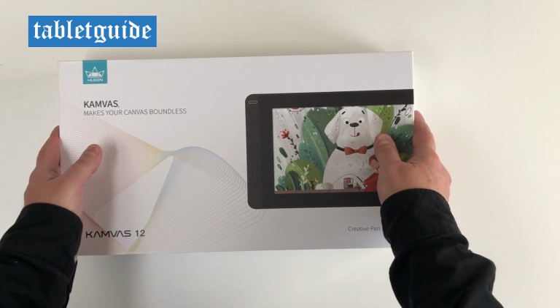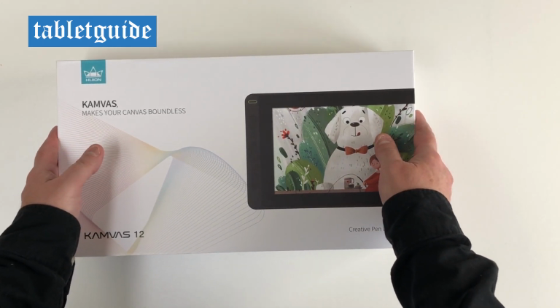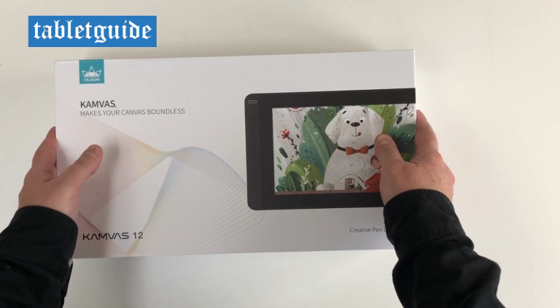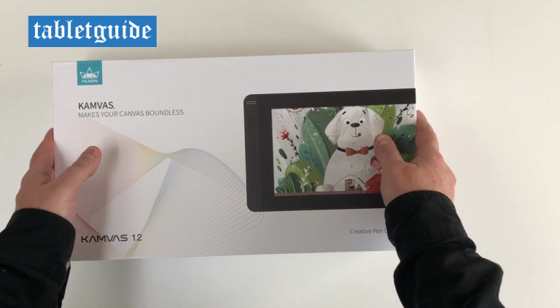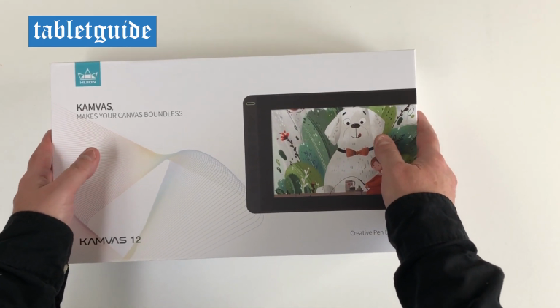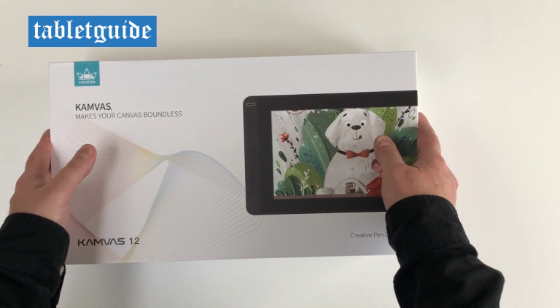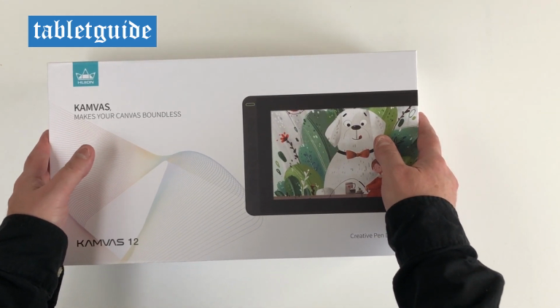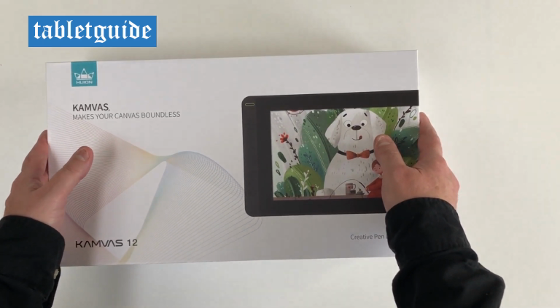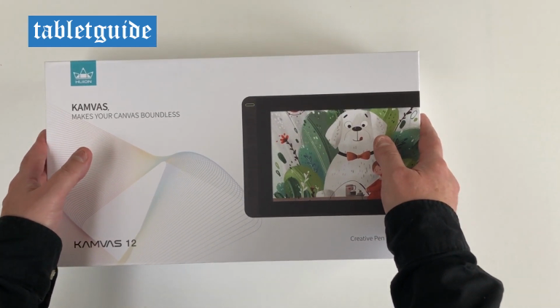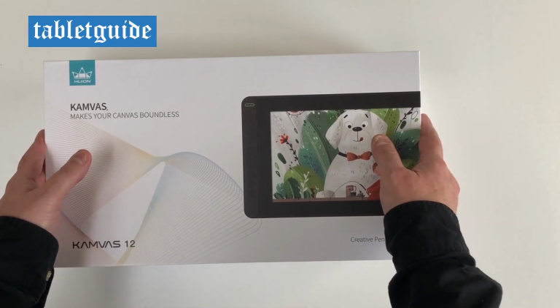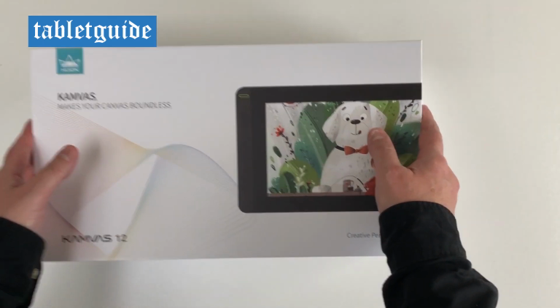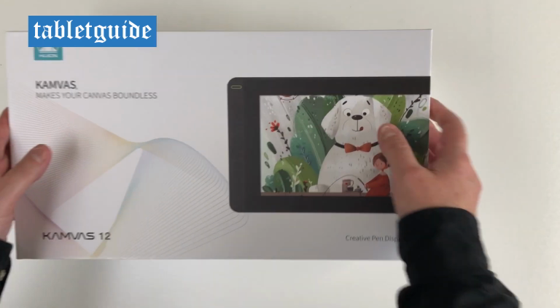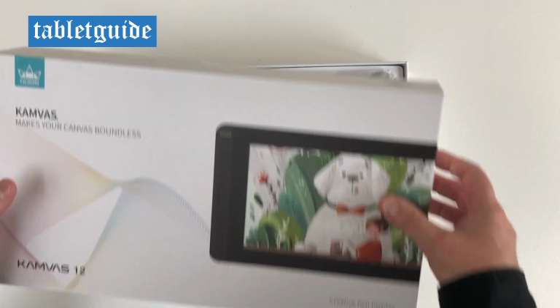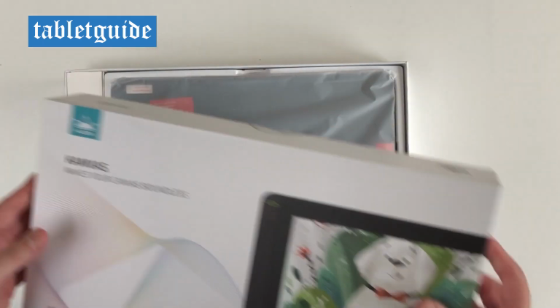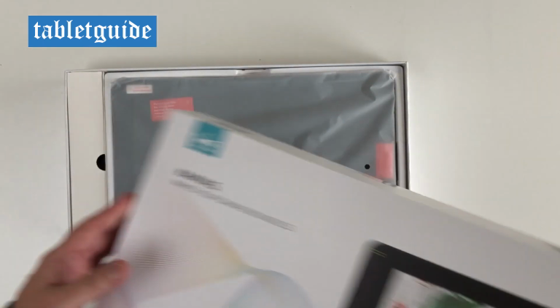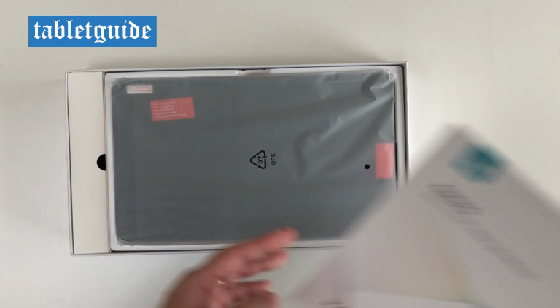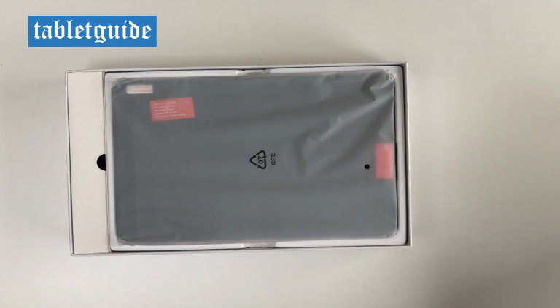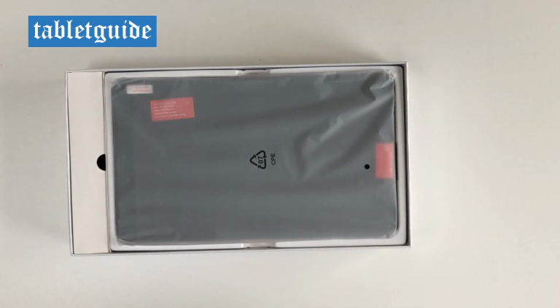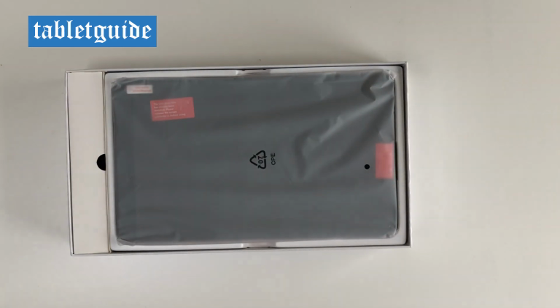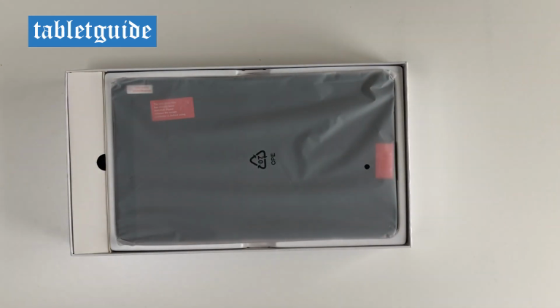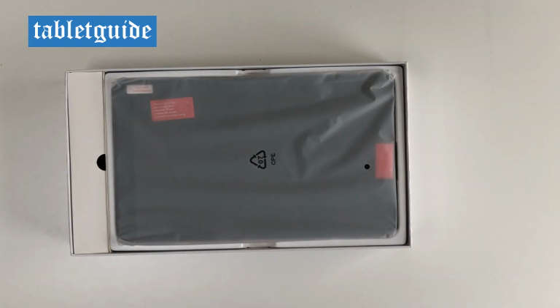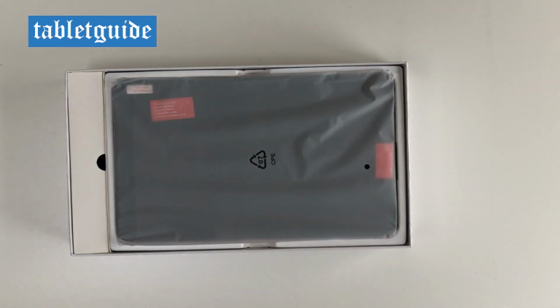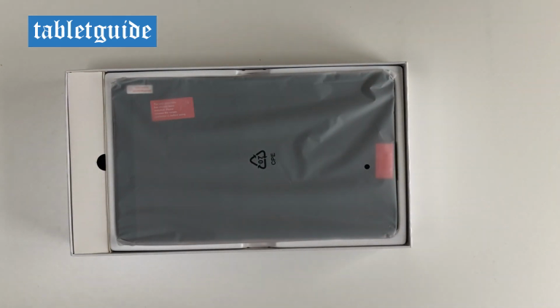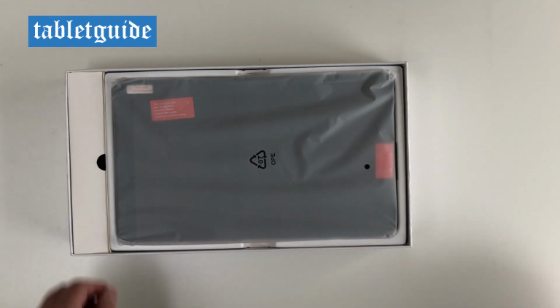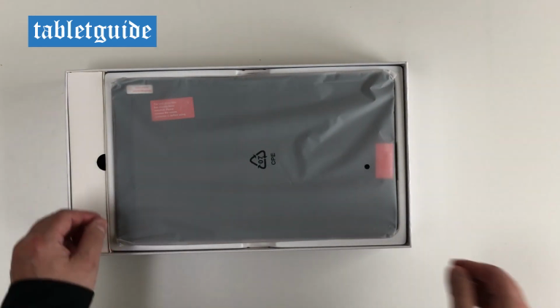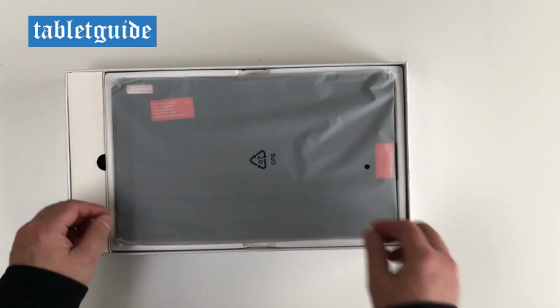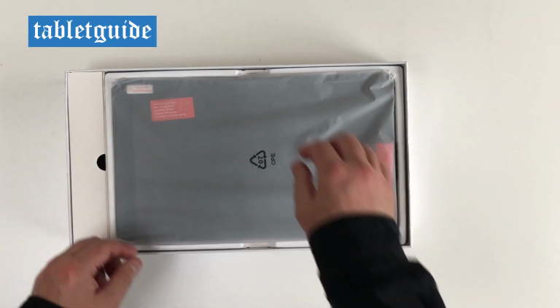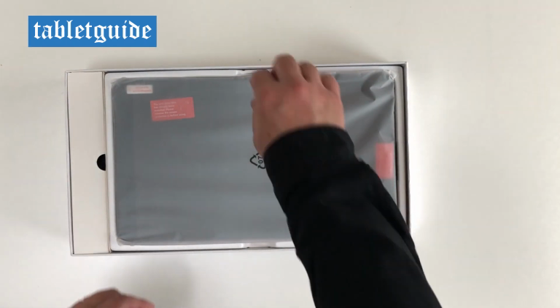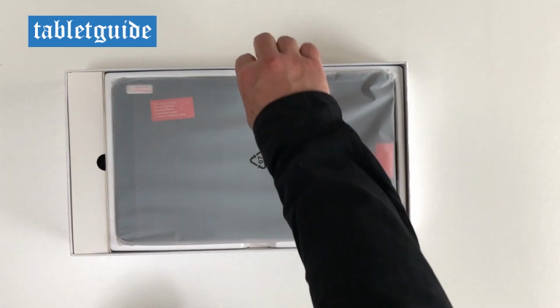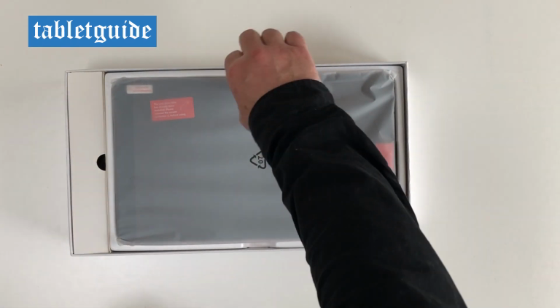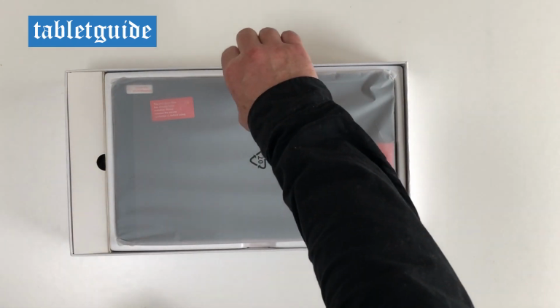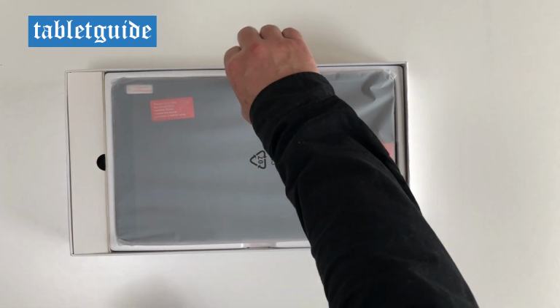Welcome to Tablet Guide for another review. This time we're looking at the Canvas 12, the new graphics tablet from Huion.